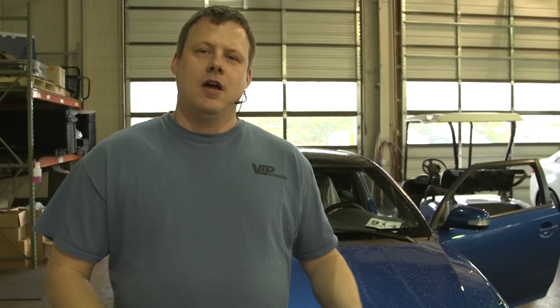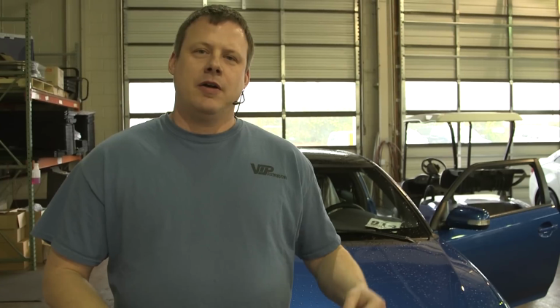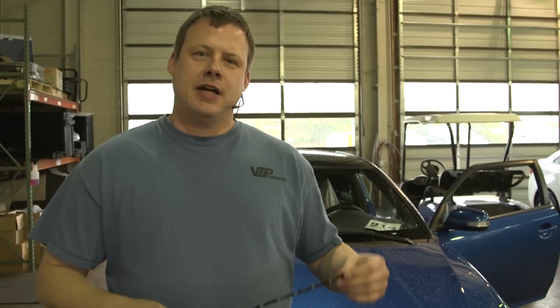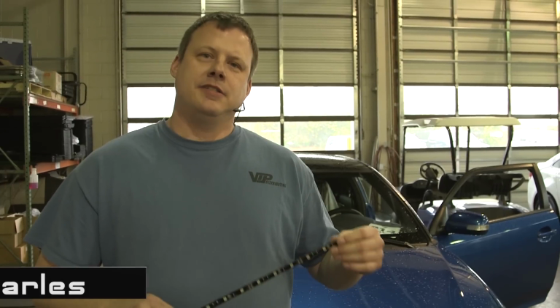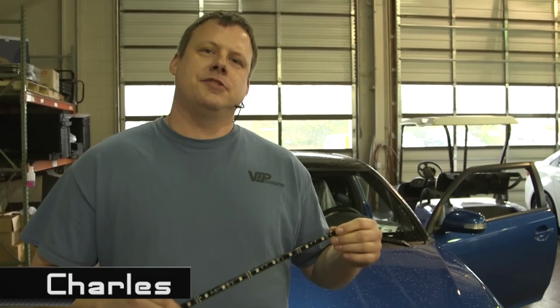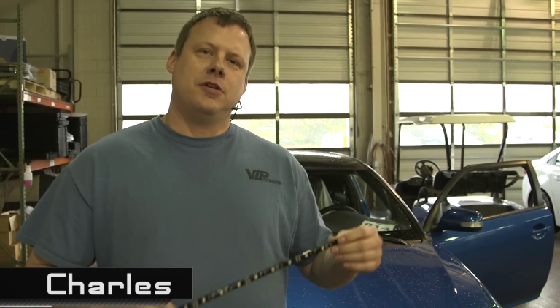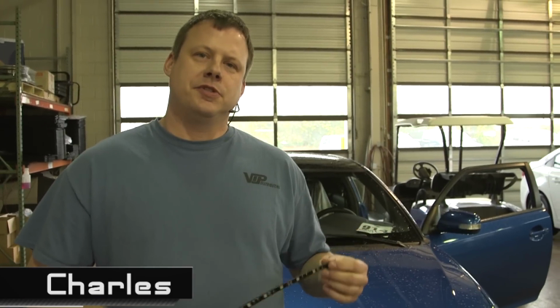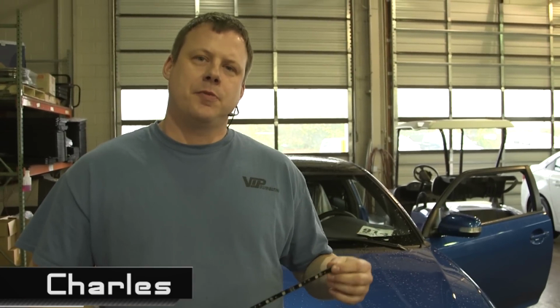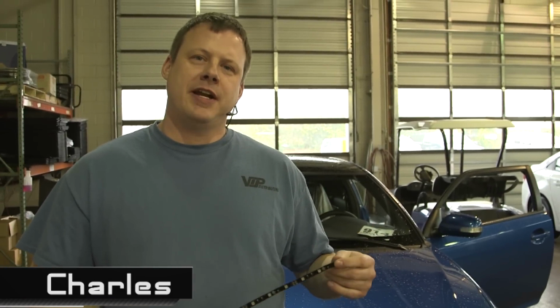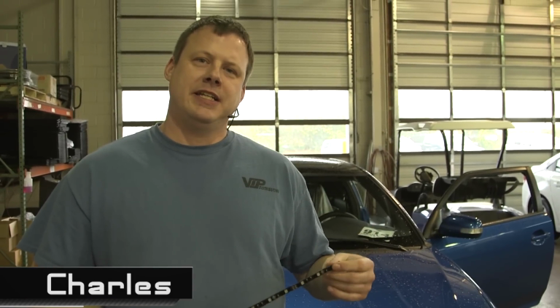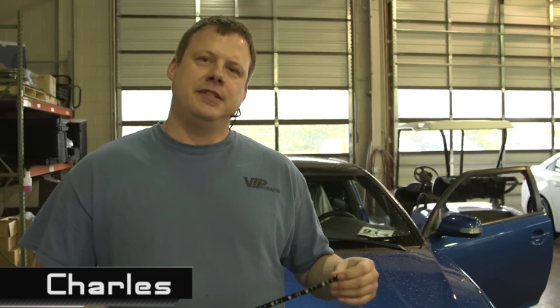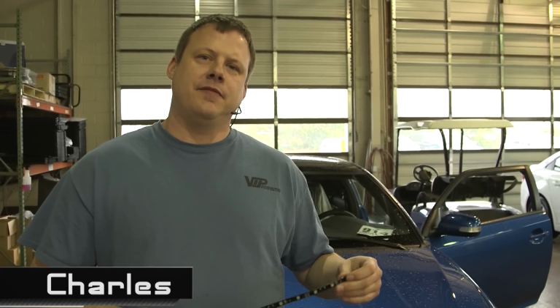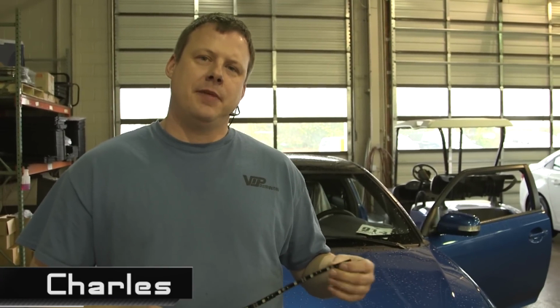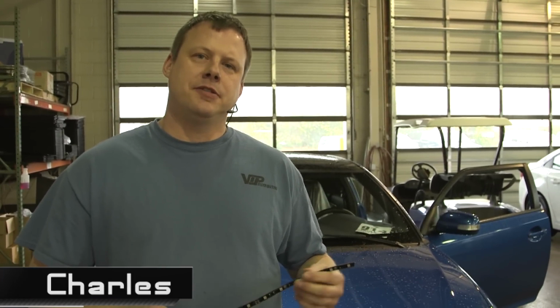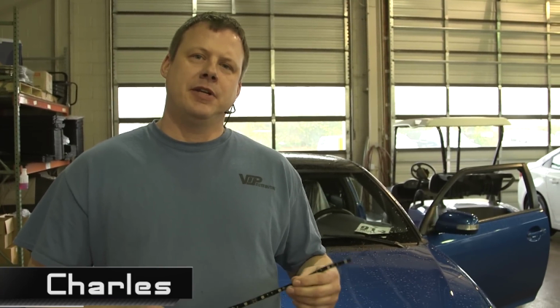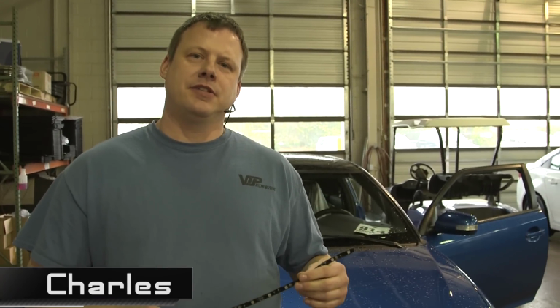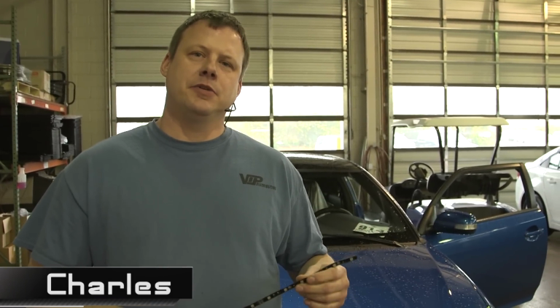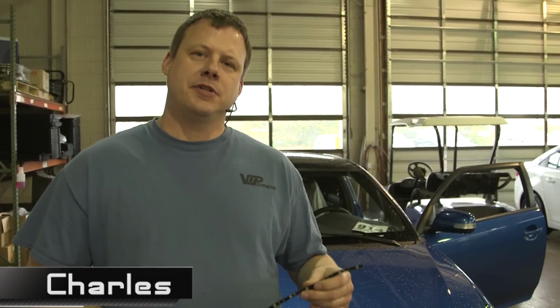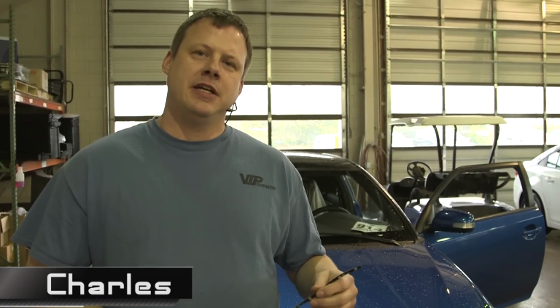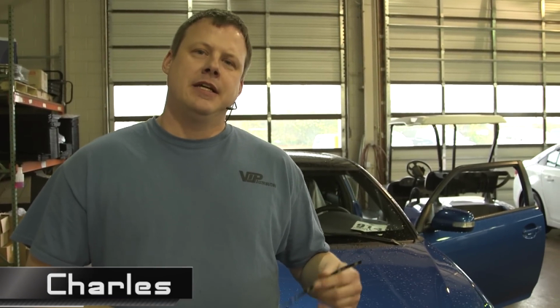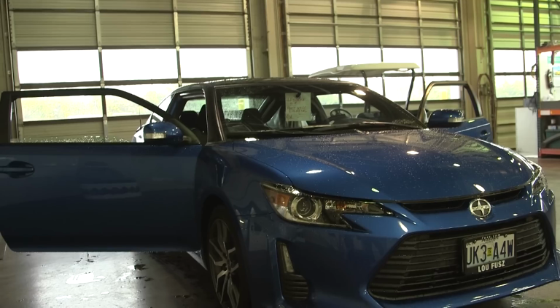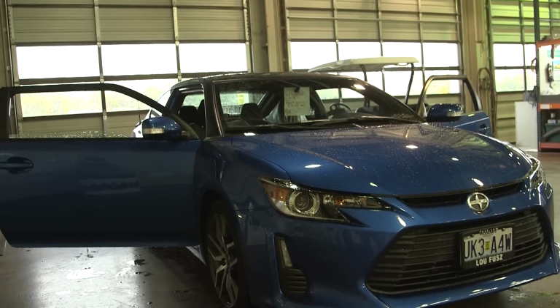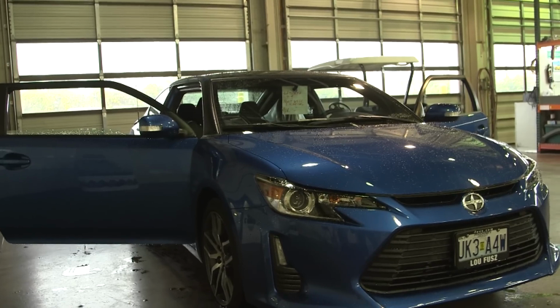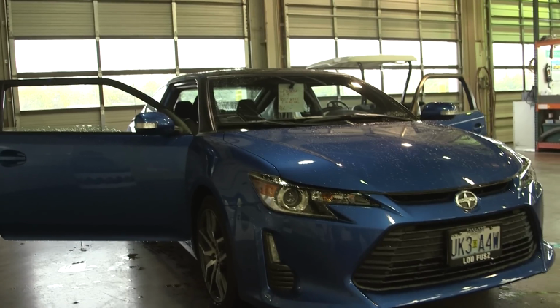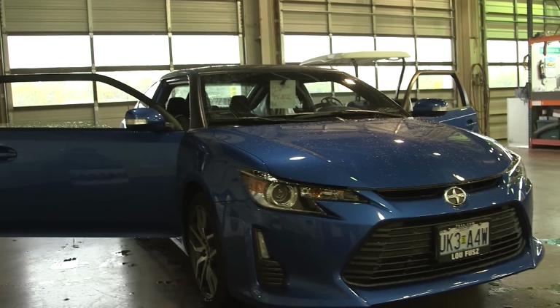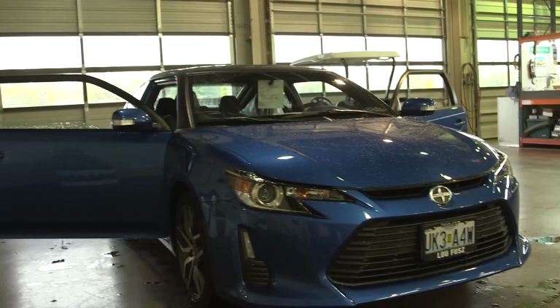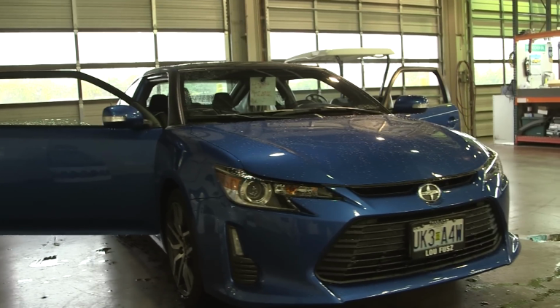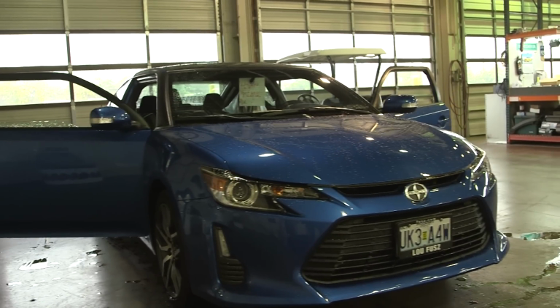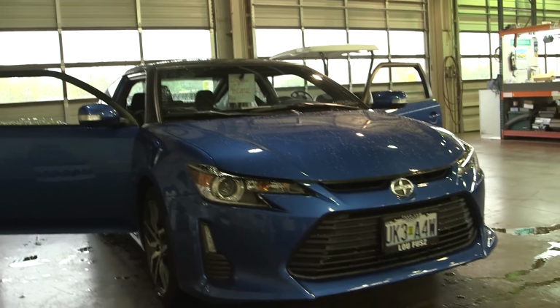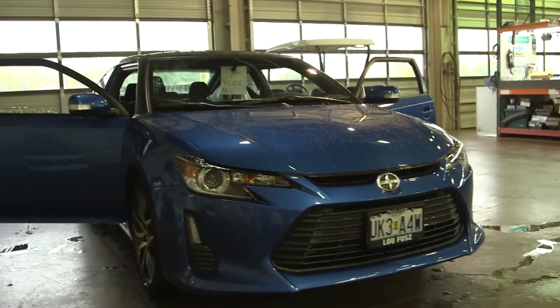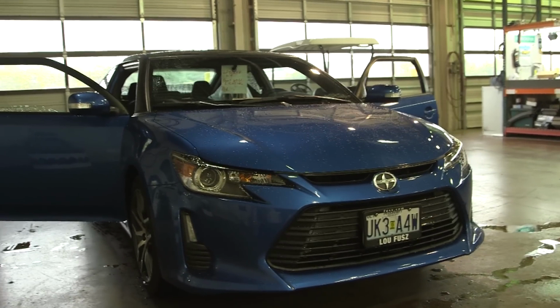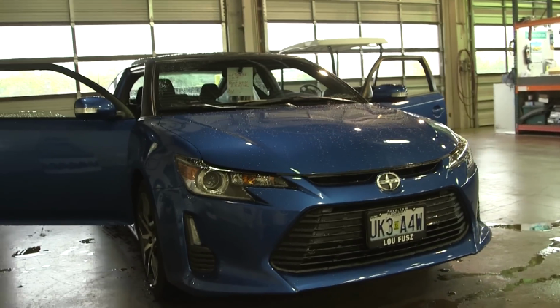Alright guys, this is Charles with Superbrite LEDs and VIP Distributing in St. Louis, Missouri. Today we're going to be doing a Scion TC. It's a 2014.